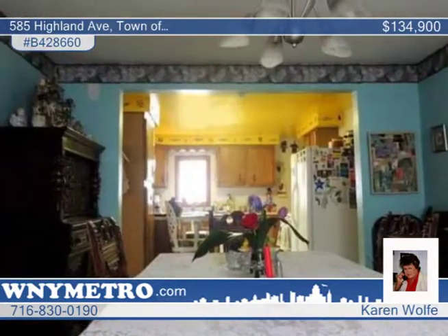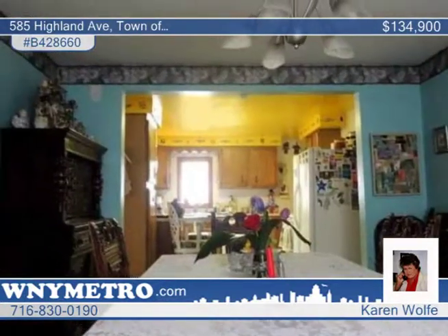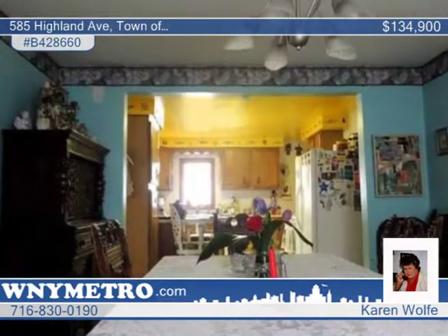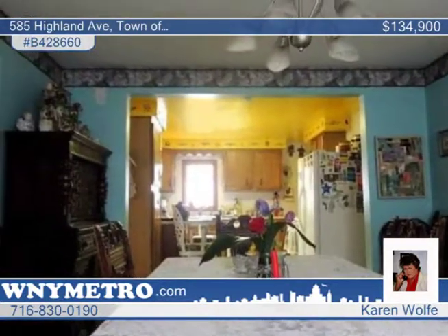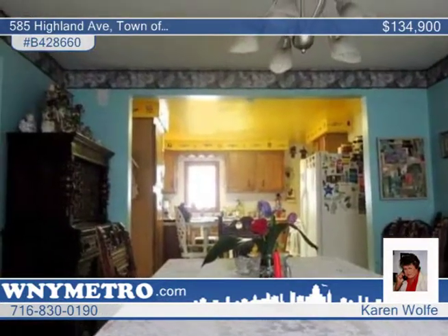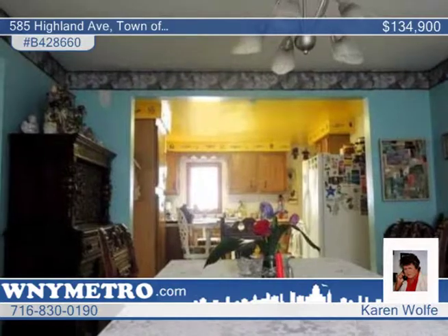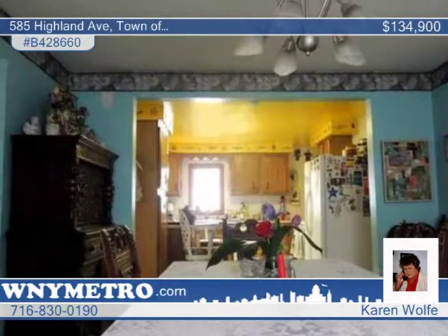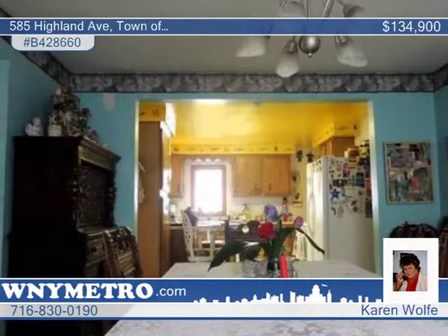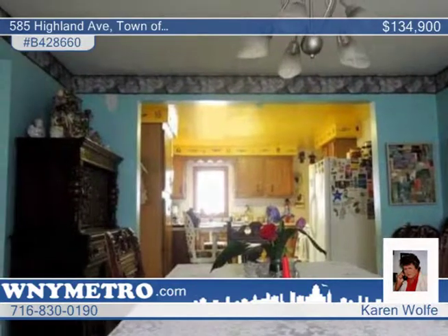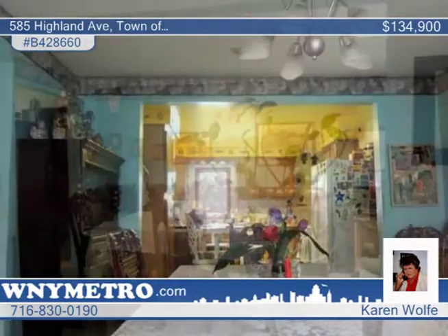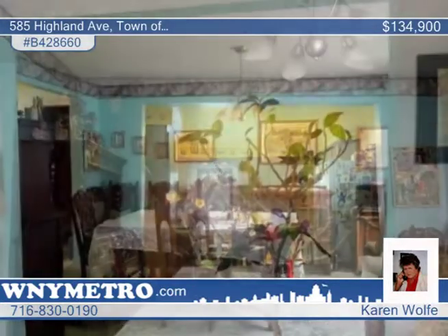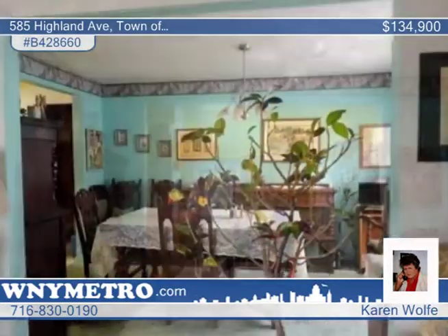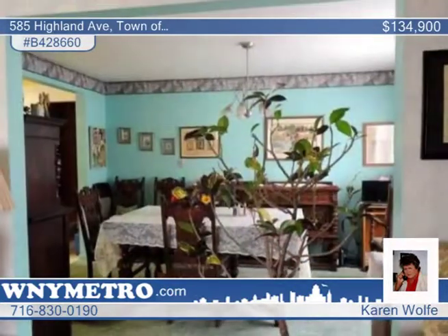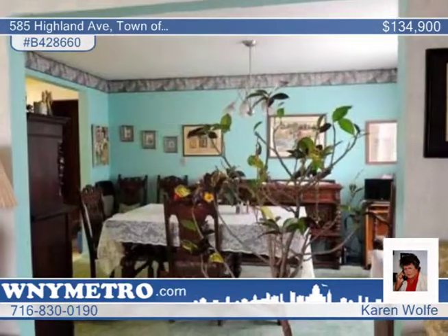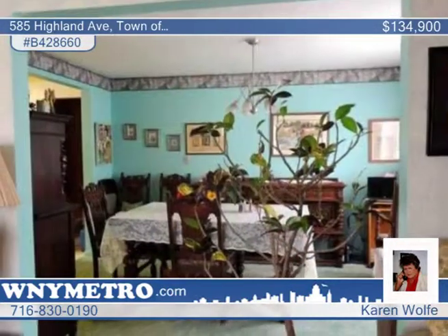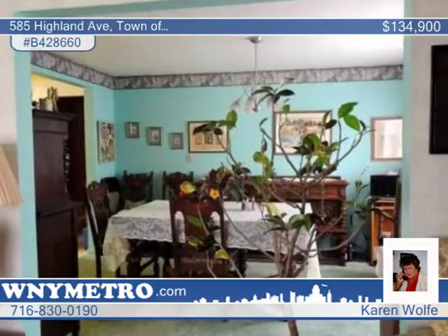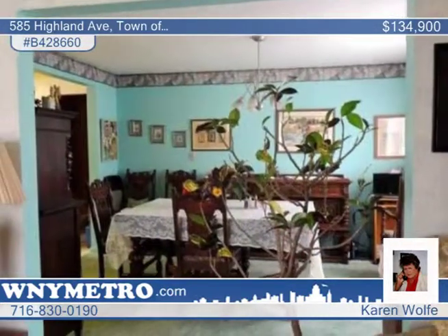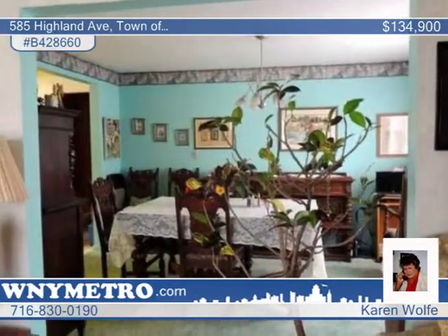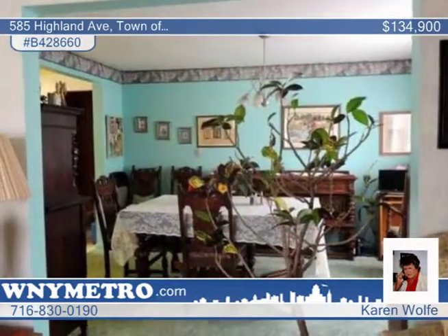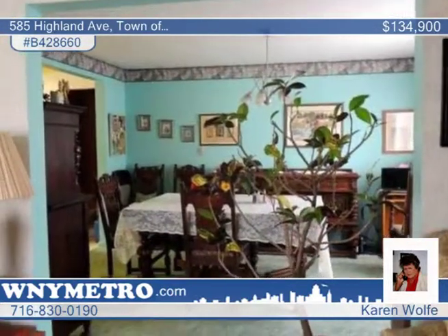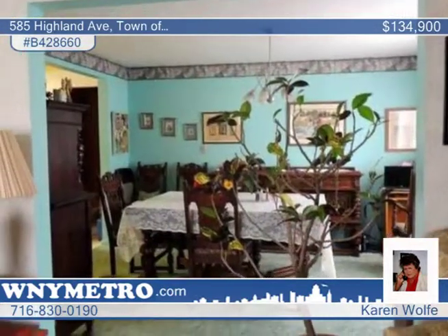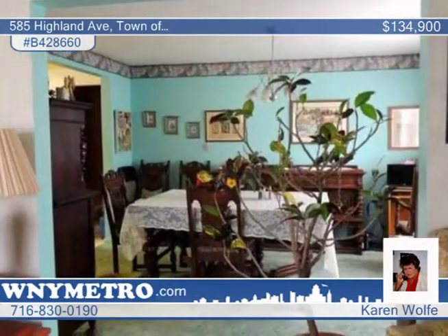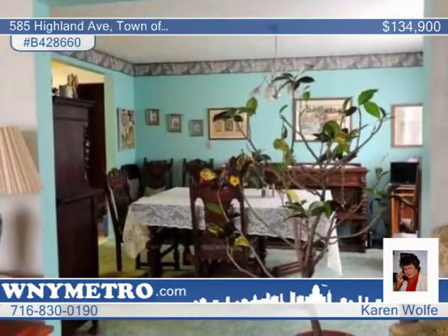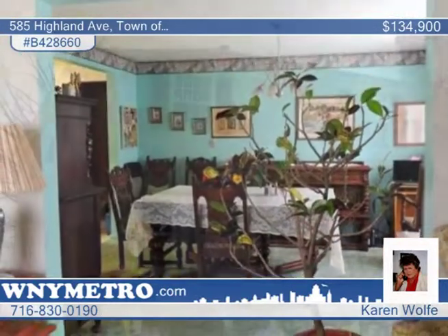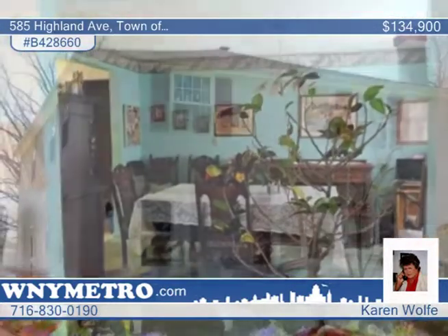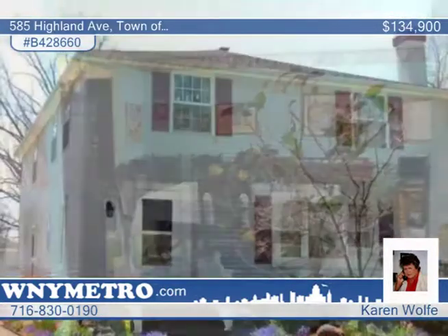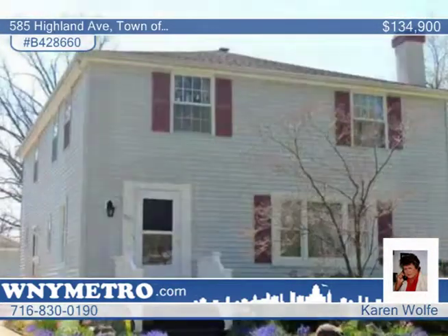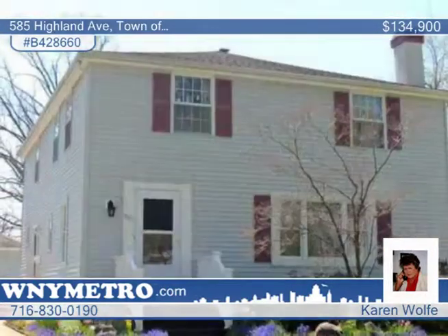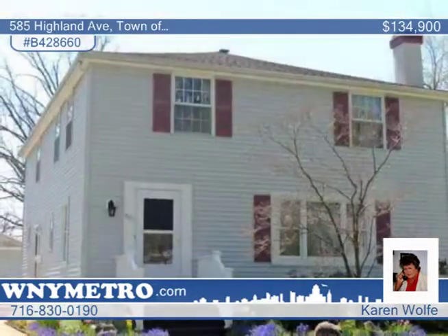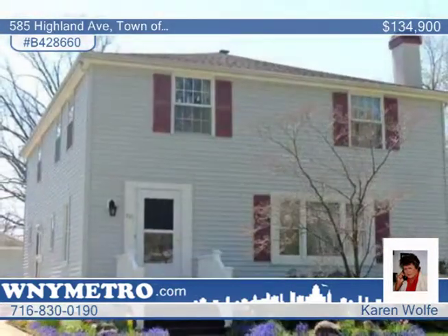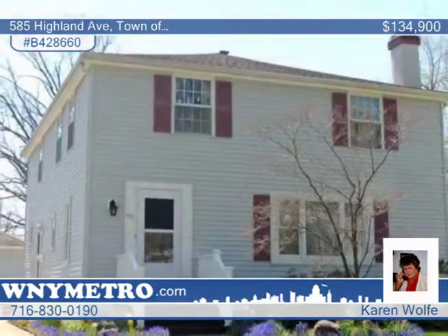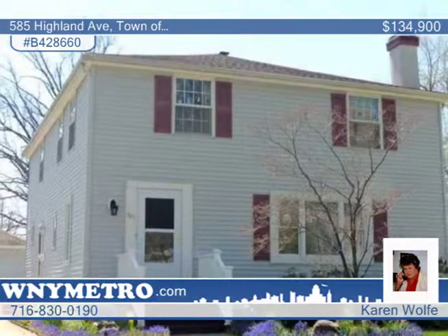Located in a very convenient neighborhood, this home has it all. Contact Karen Wolf to find out how to make it yours.